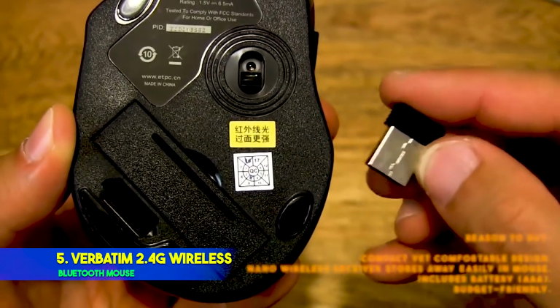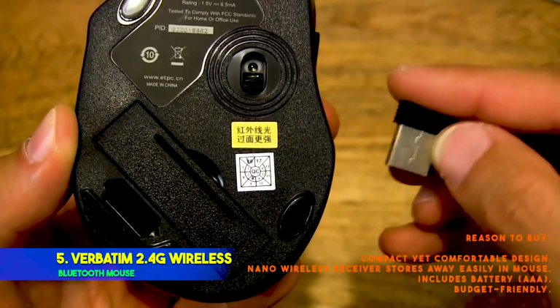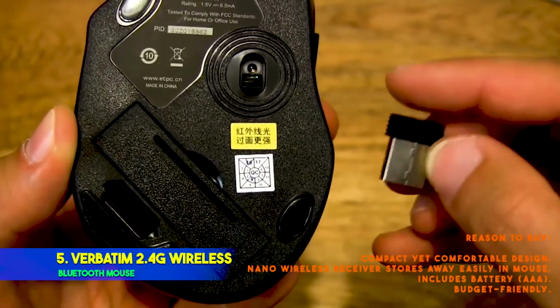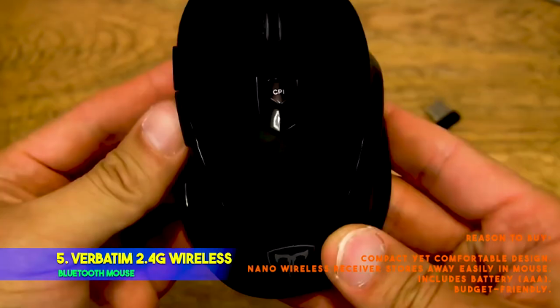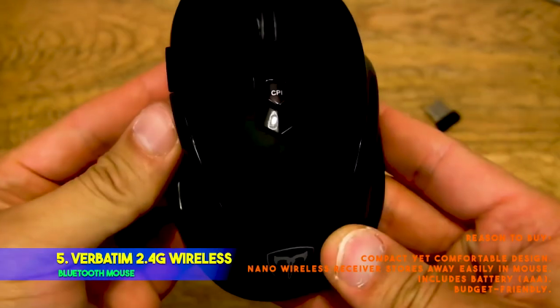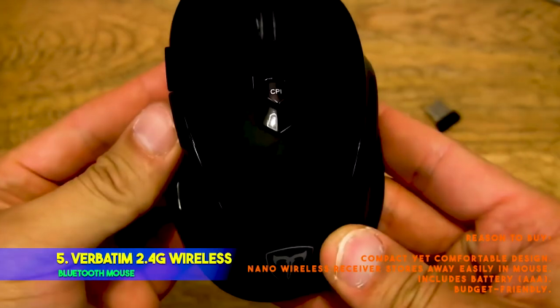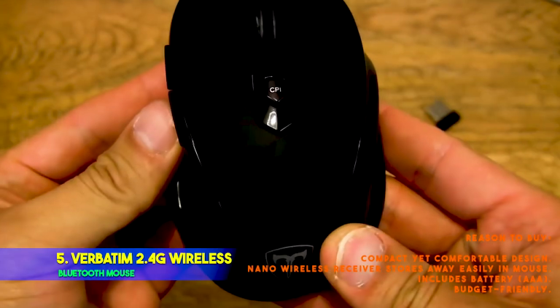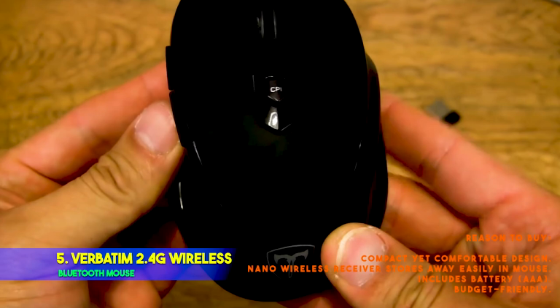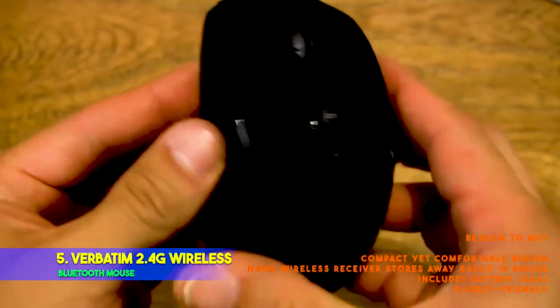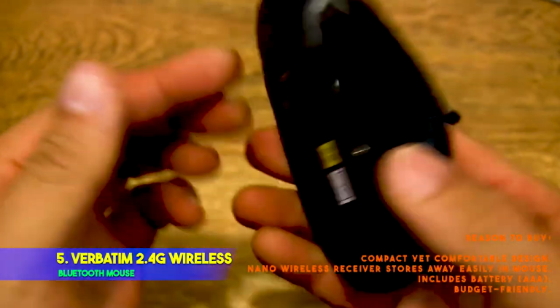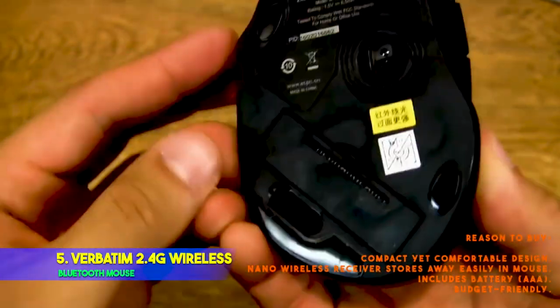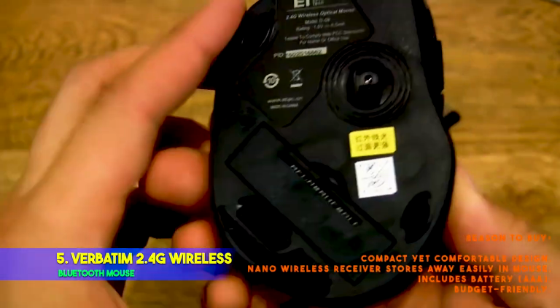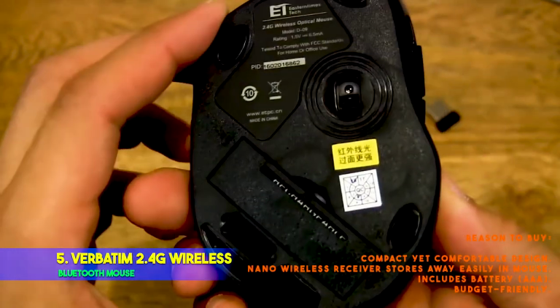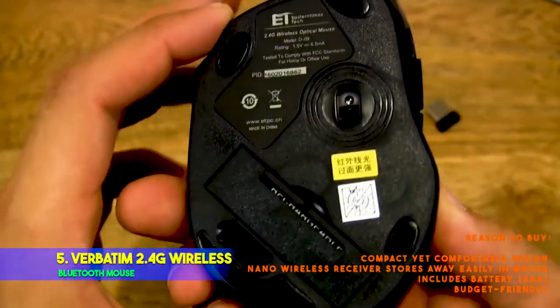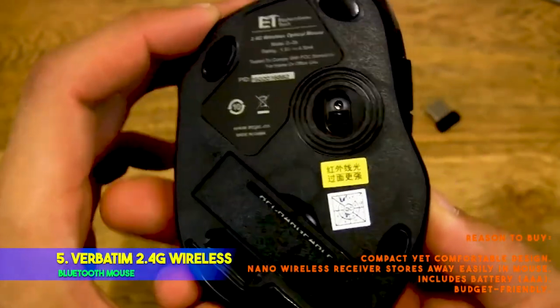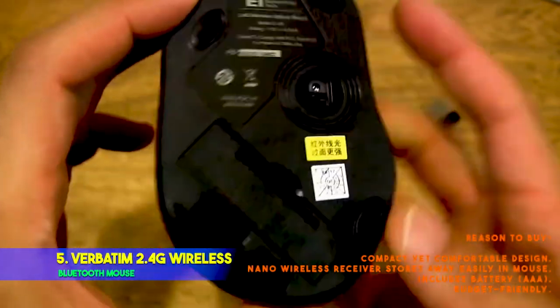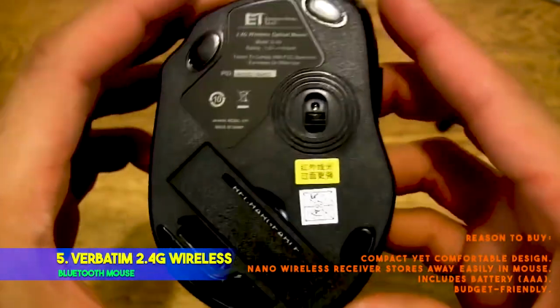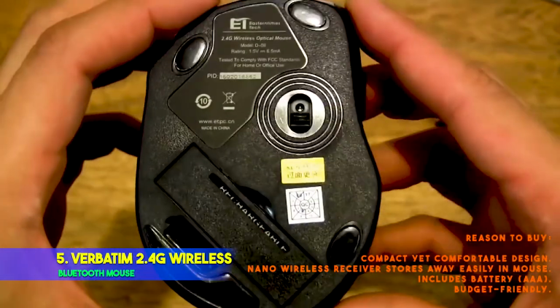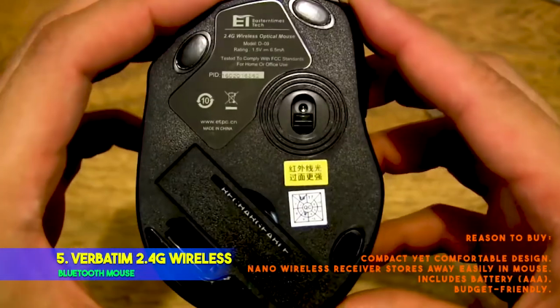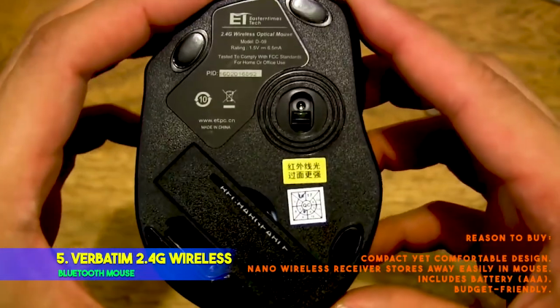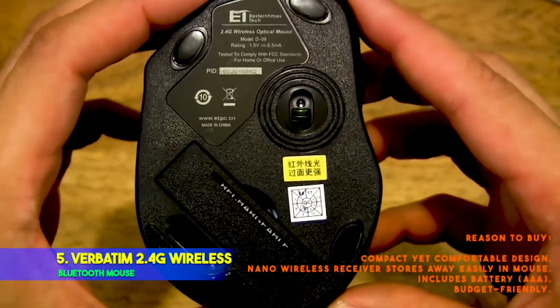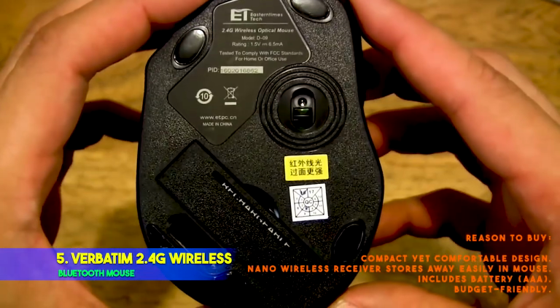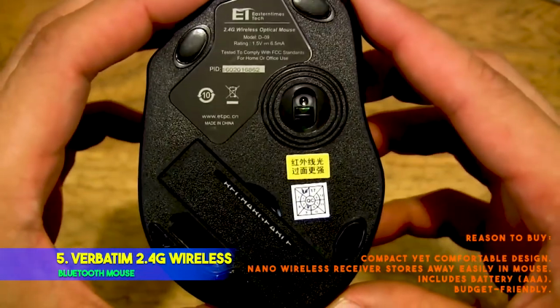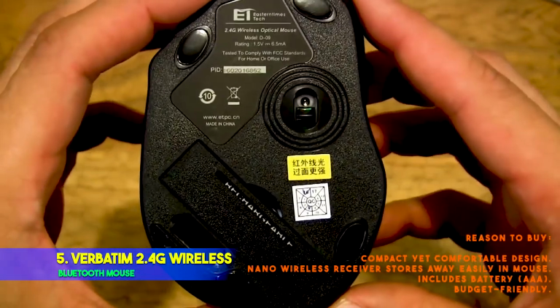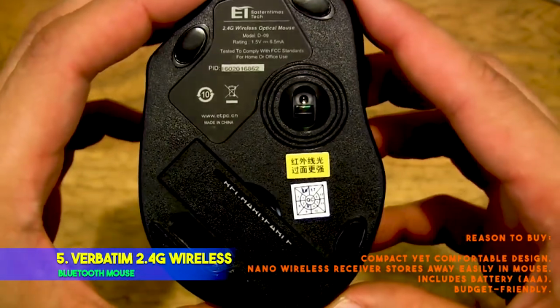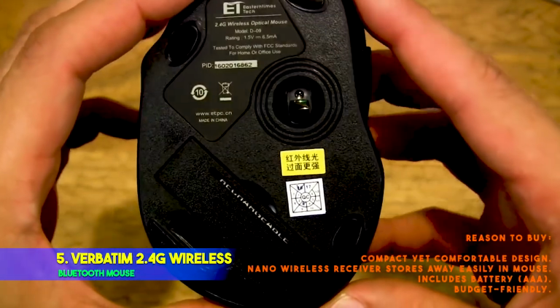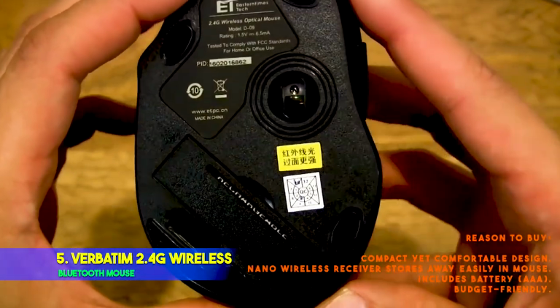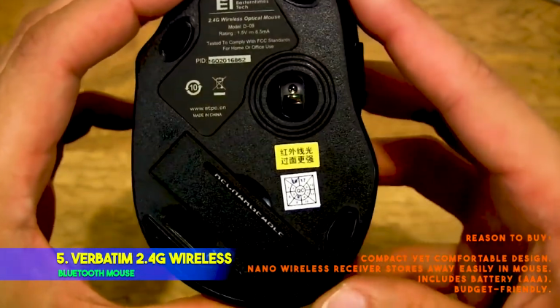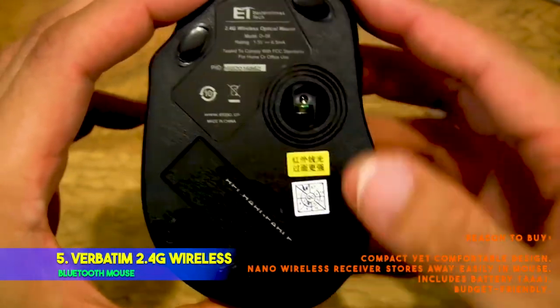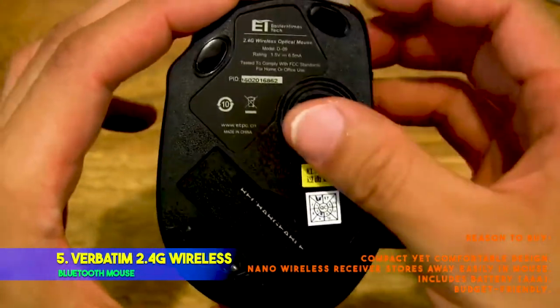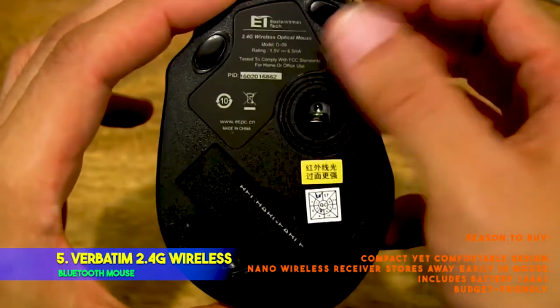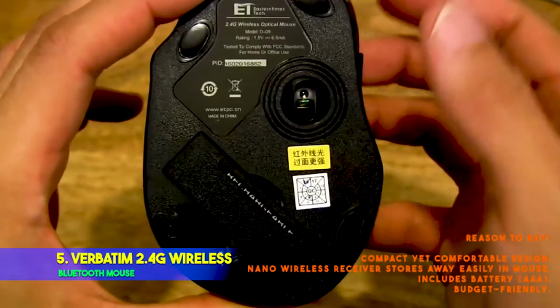Reasons to buy: compact yet comfortable design; nano wireless receiver stores away easily in the mouse; includes battery; and budget-friendly.